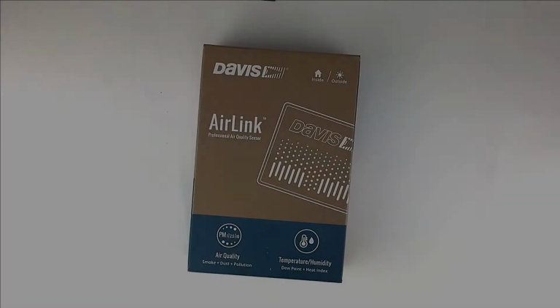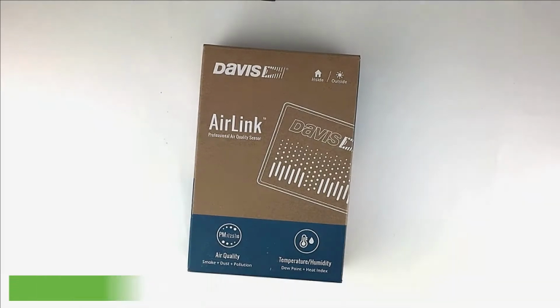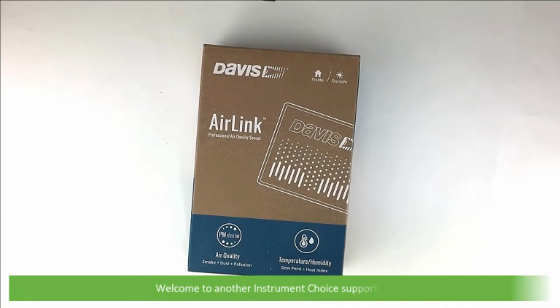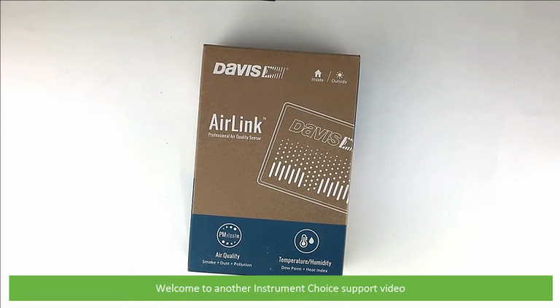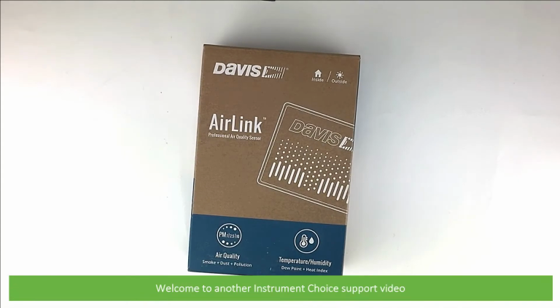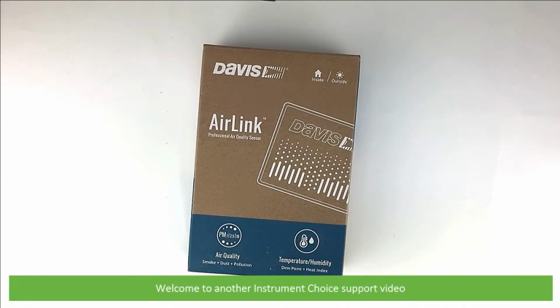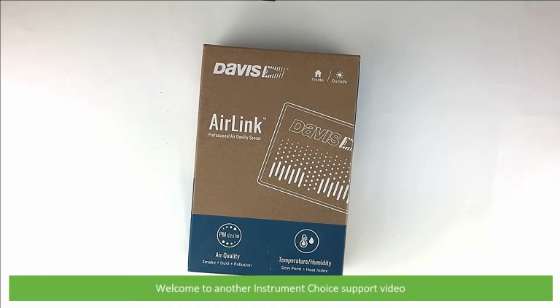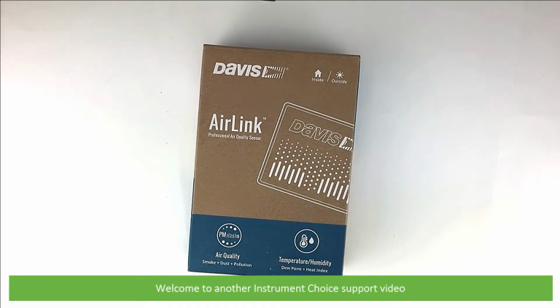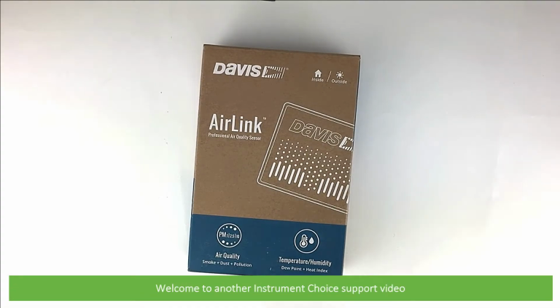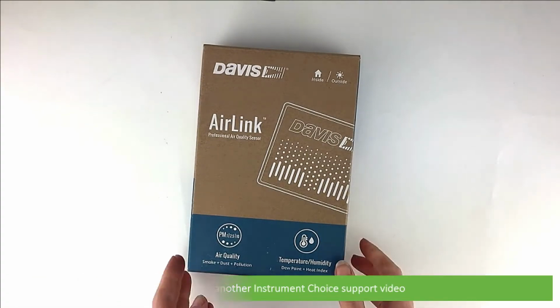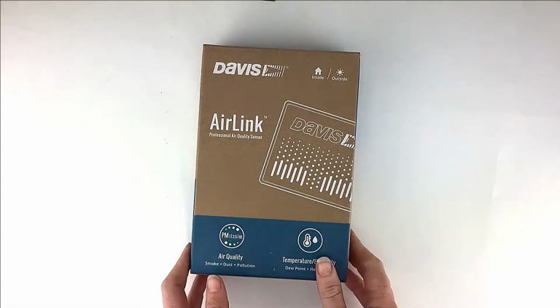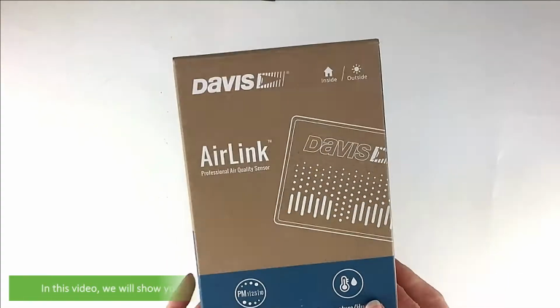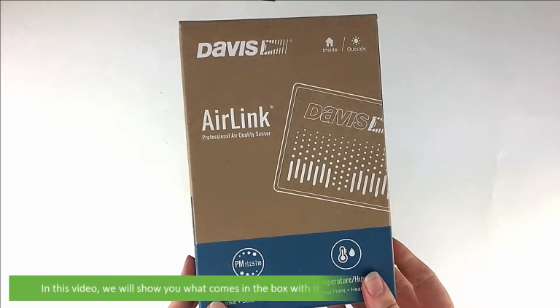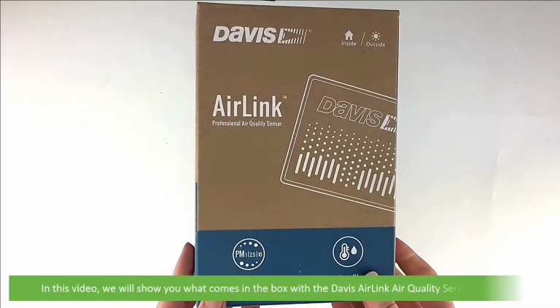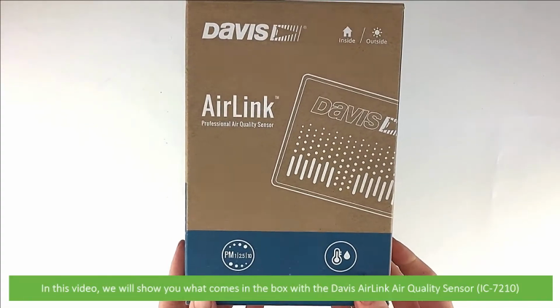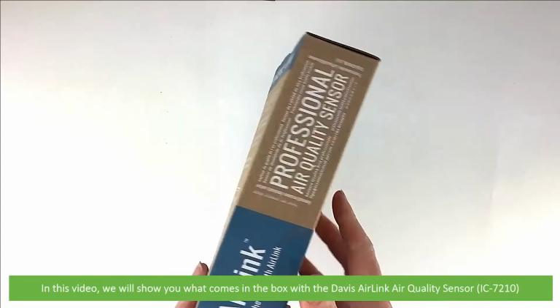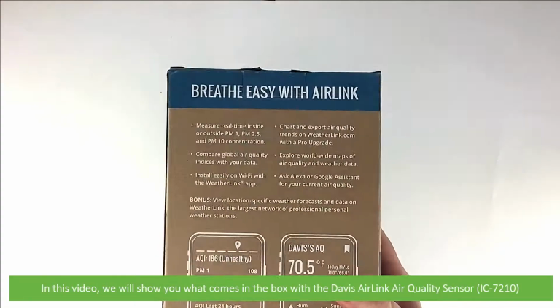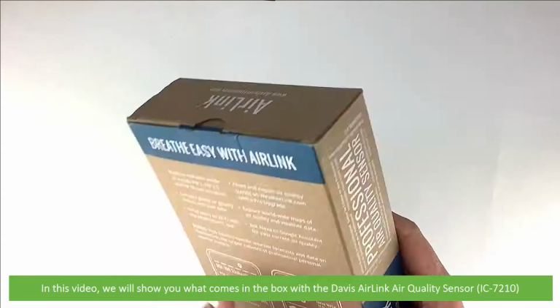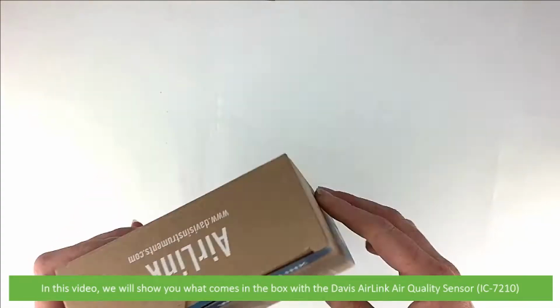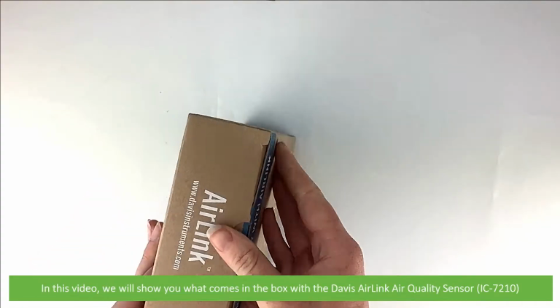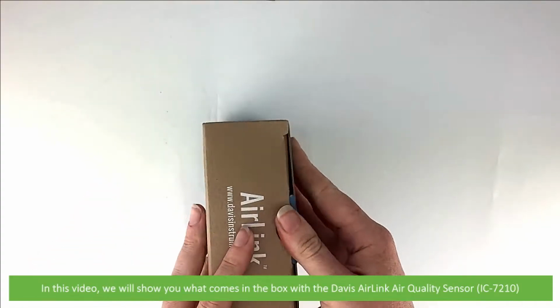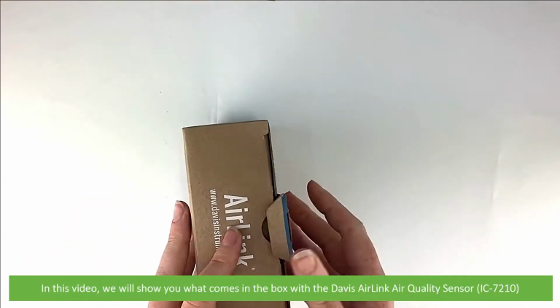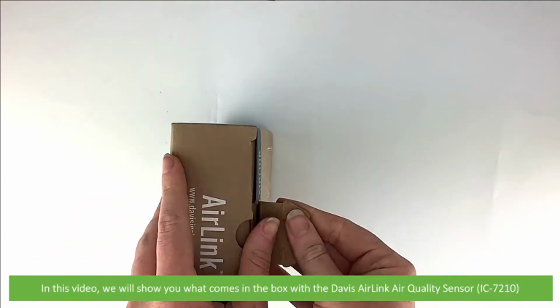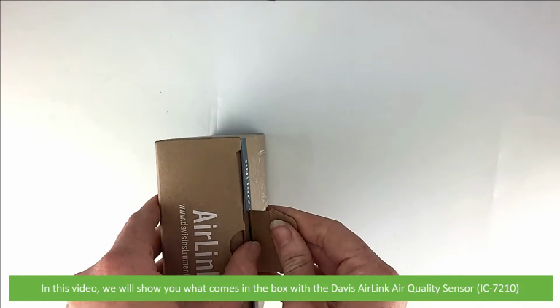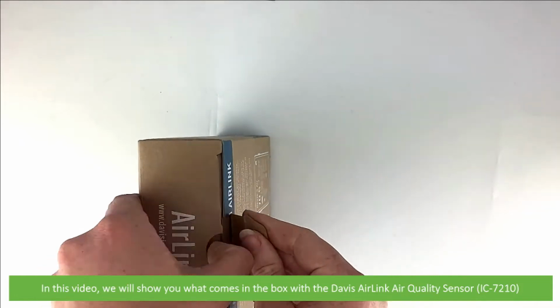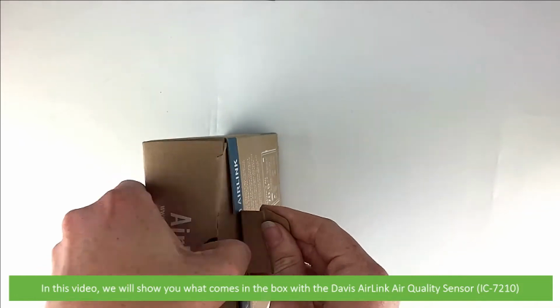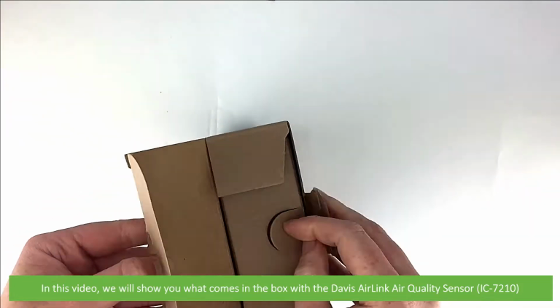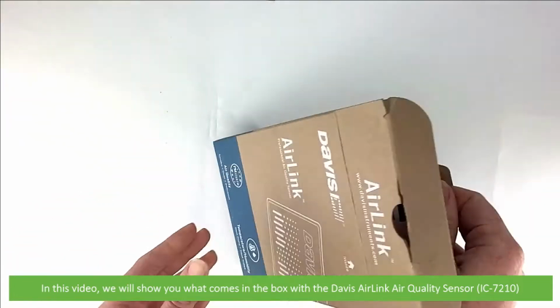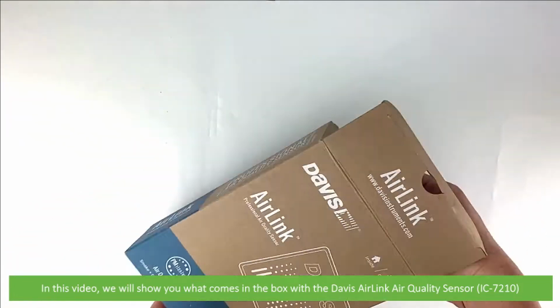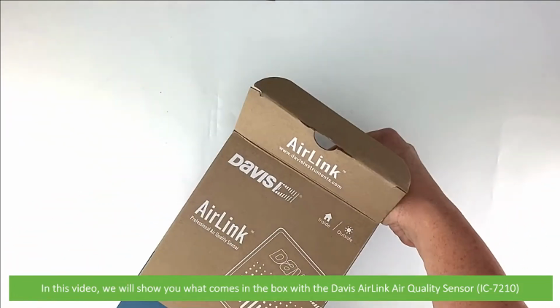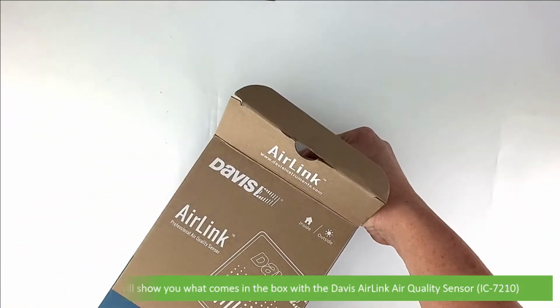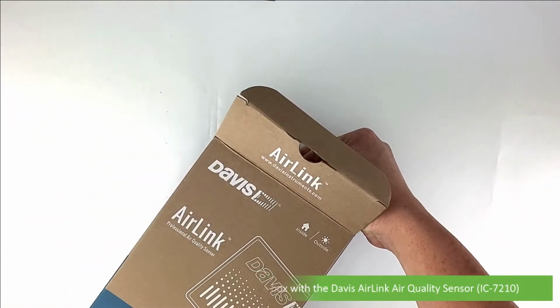Hi and welcome to another Instrument Choice support video. In this video we'll show you what comes in the box with the Davis AirLink air quality sensor, the IC7210.